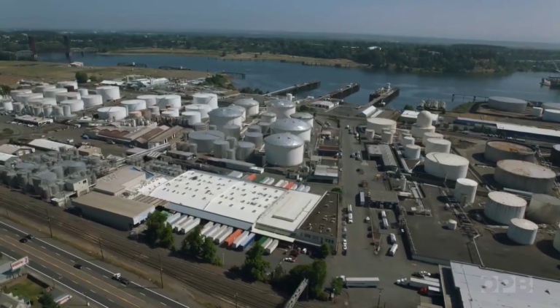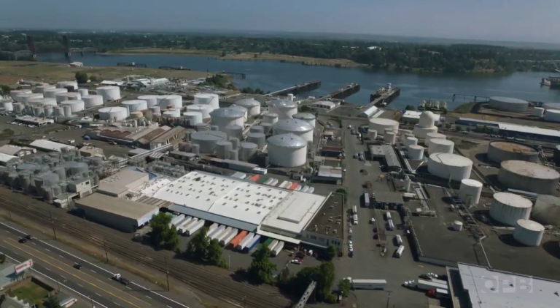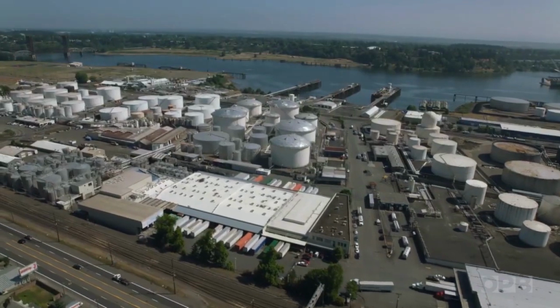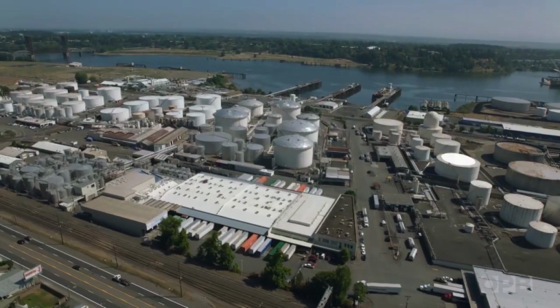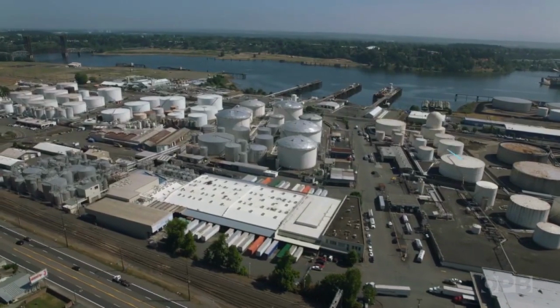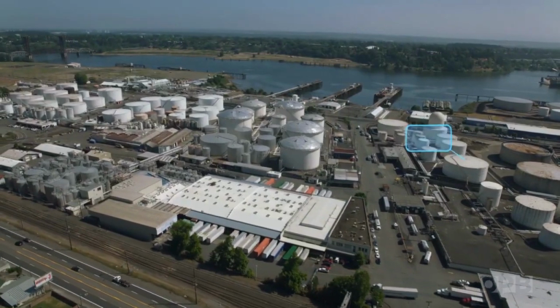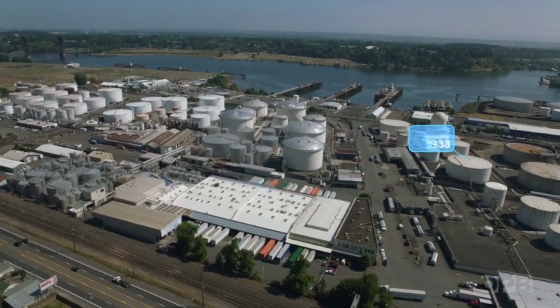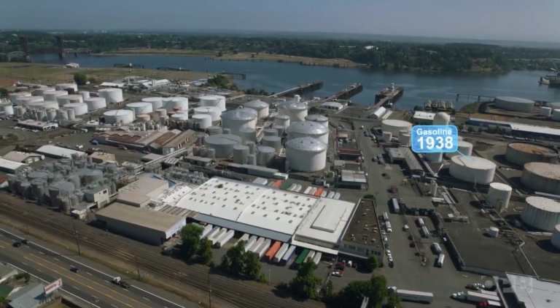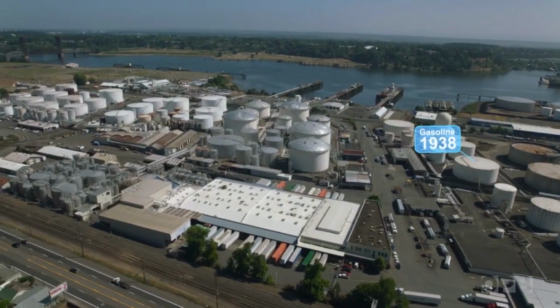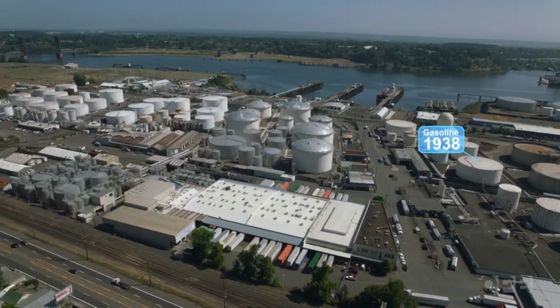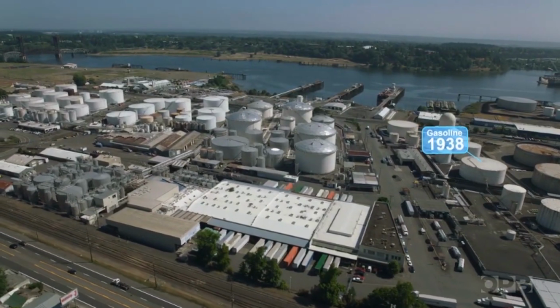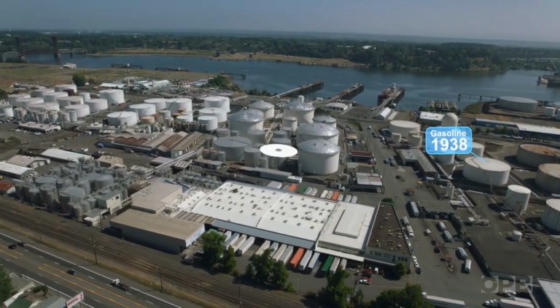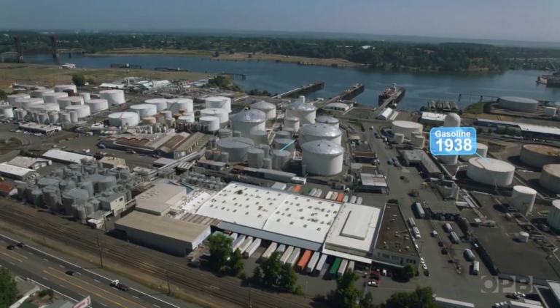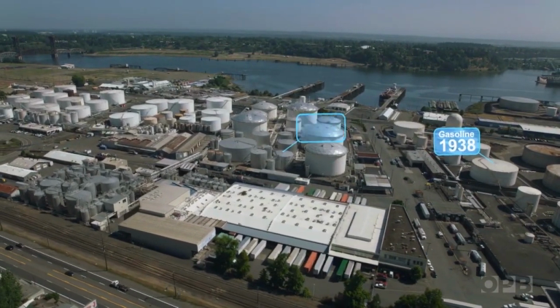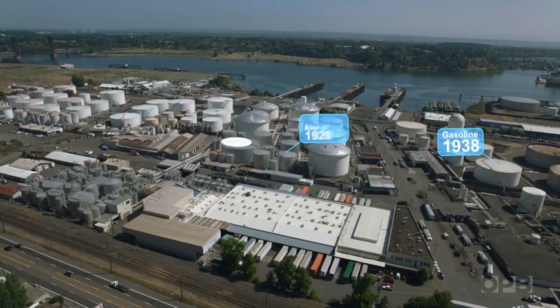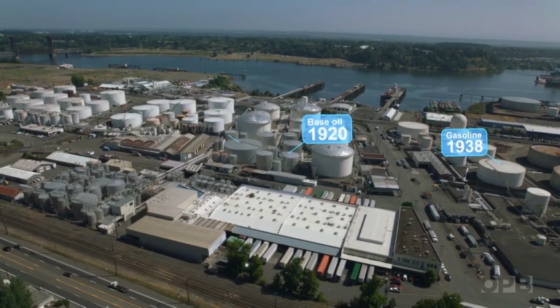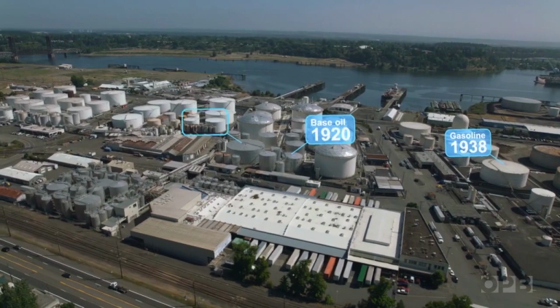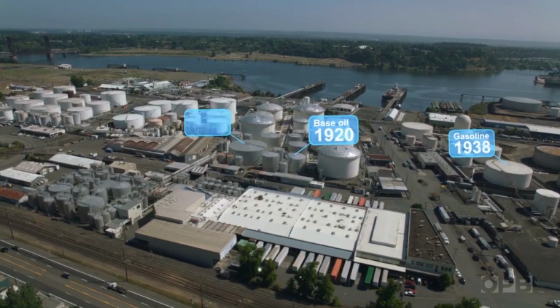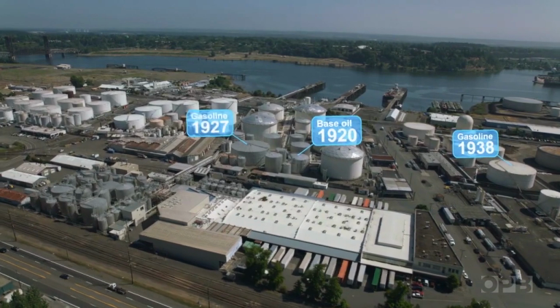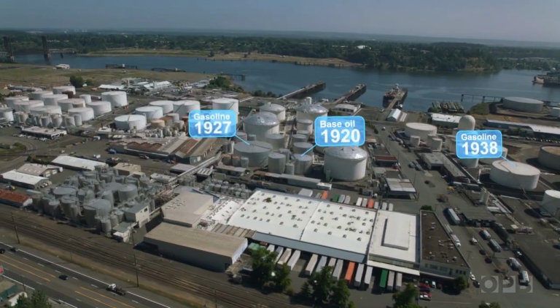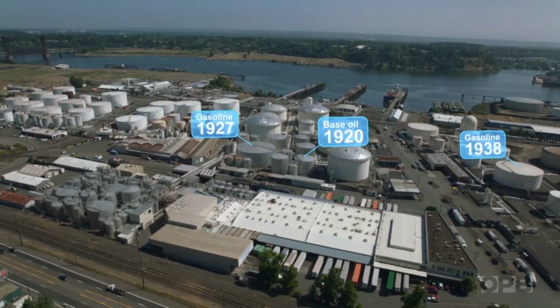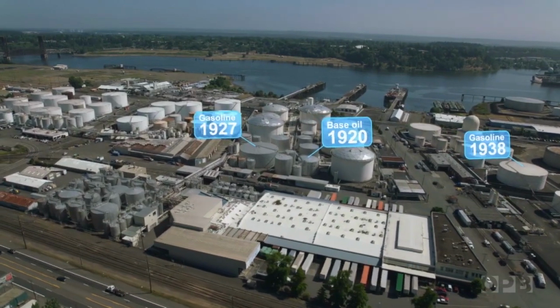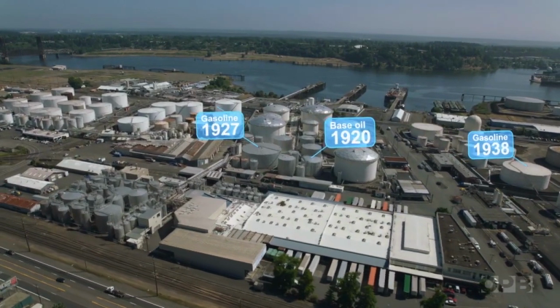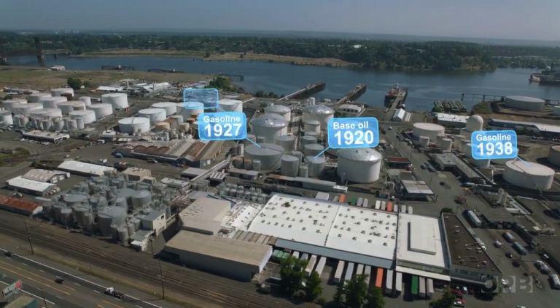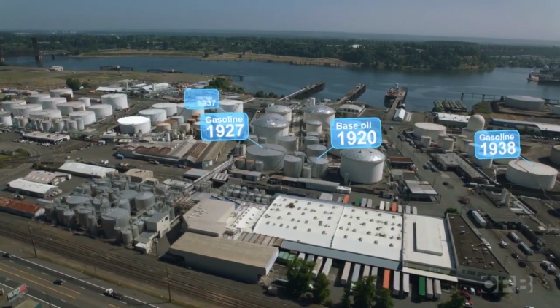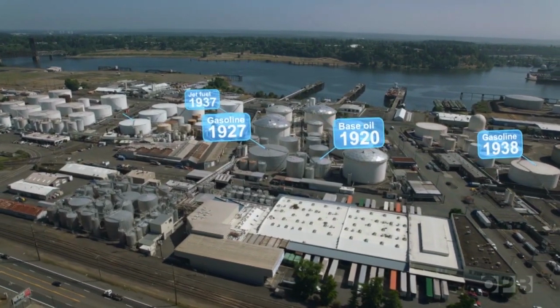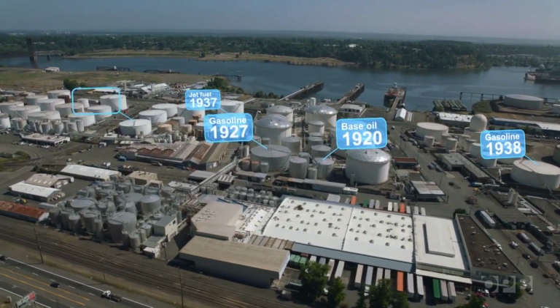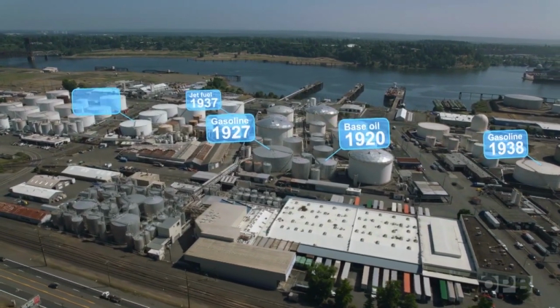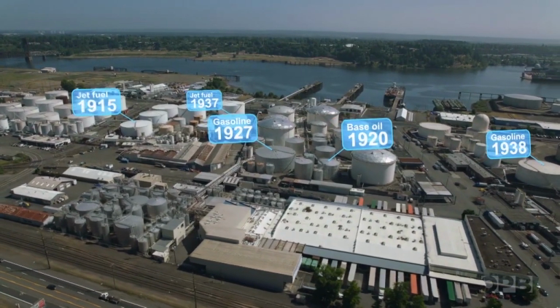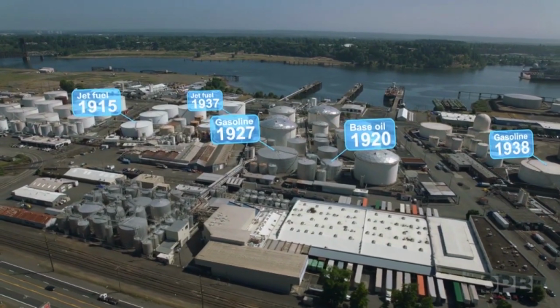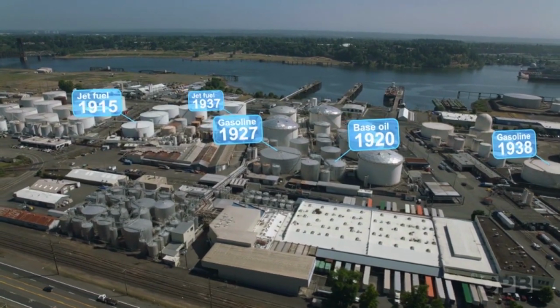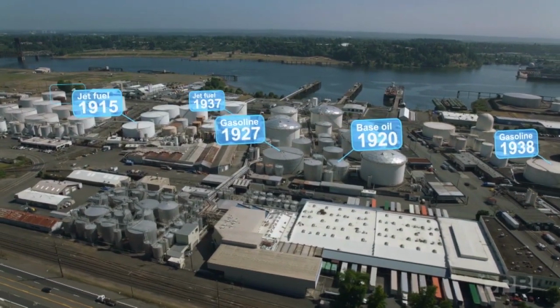Some of the tanks you see today are nearly 100 years old, and they're still in use.